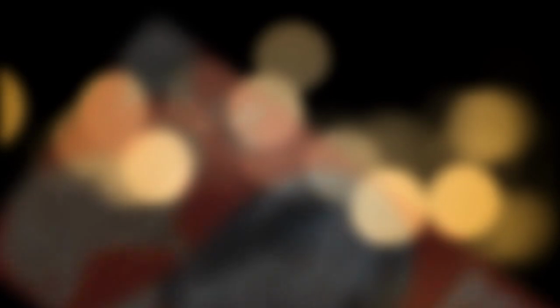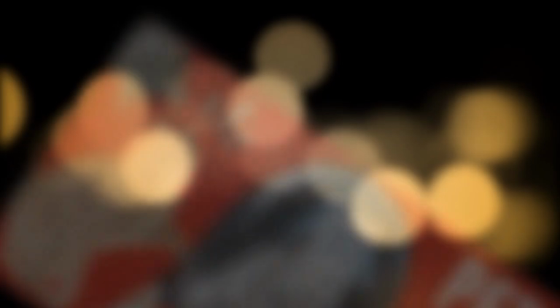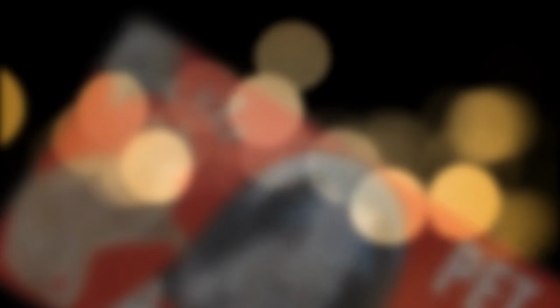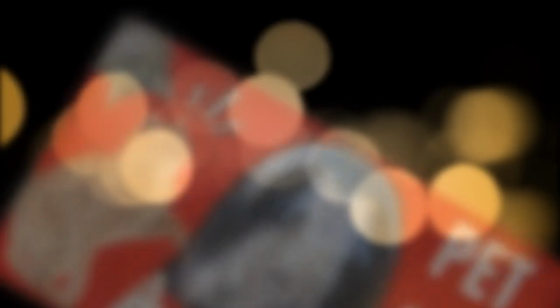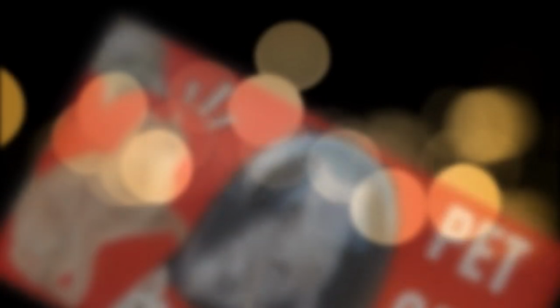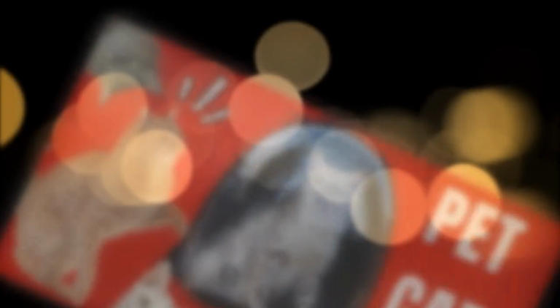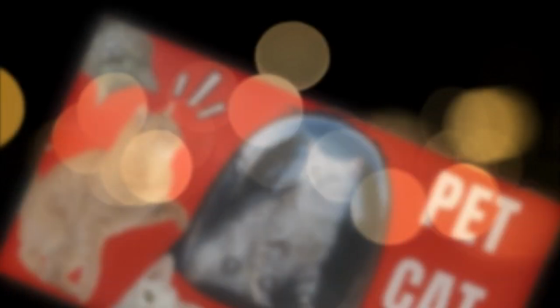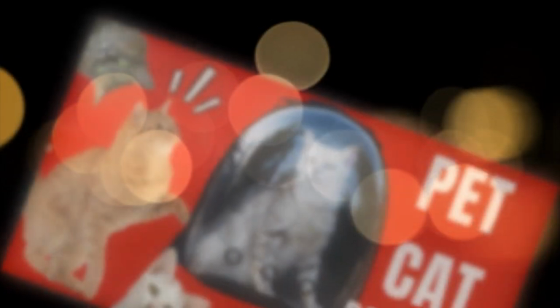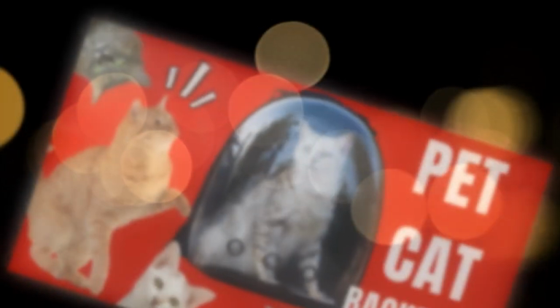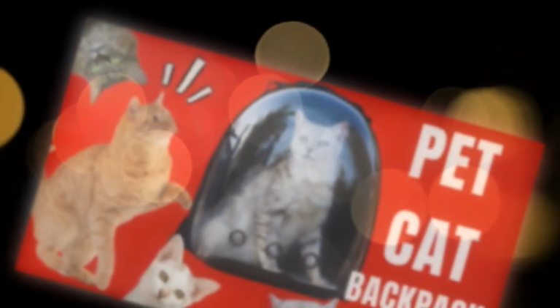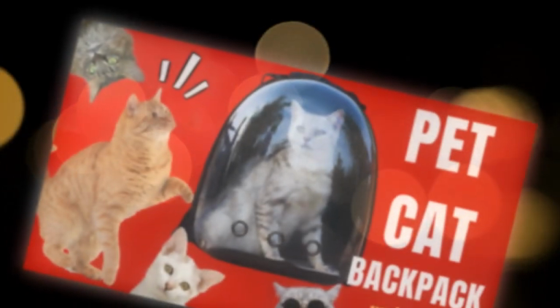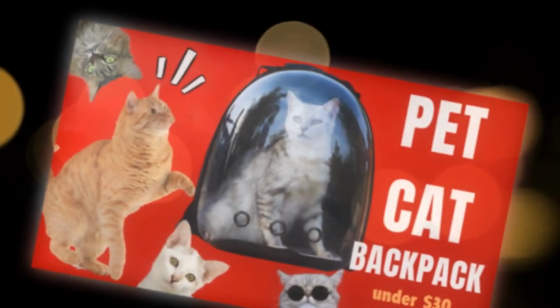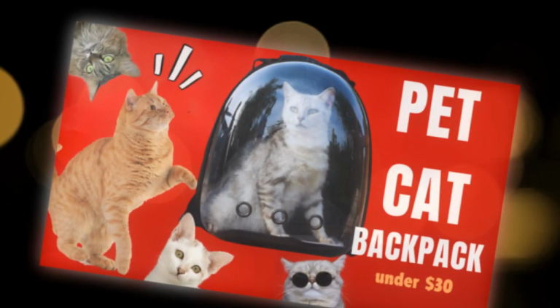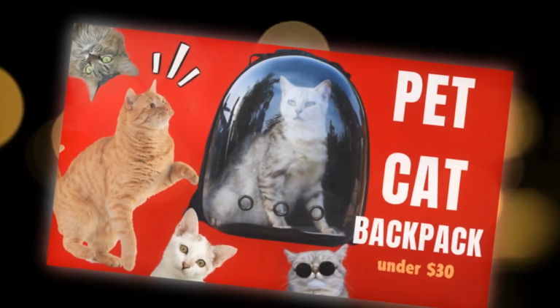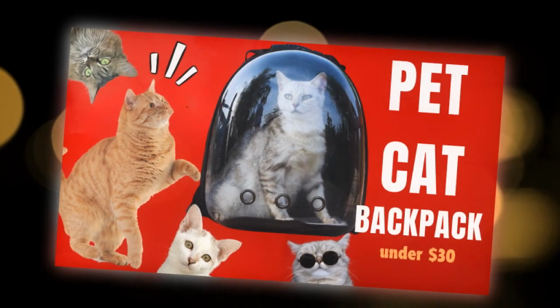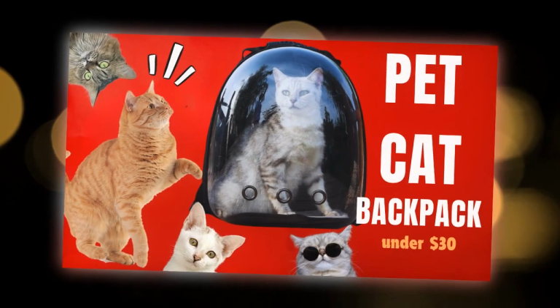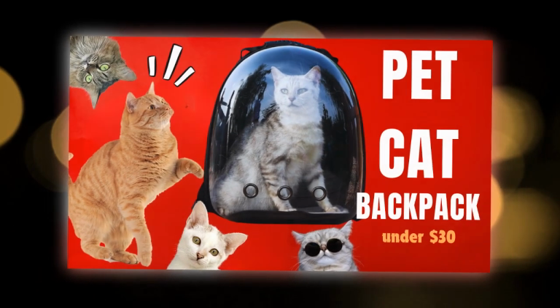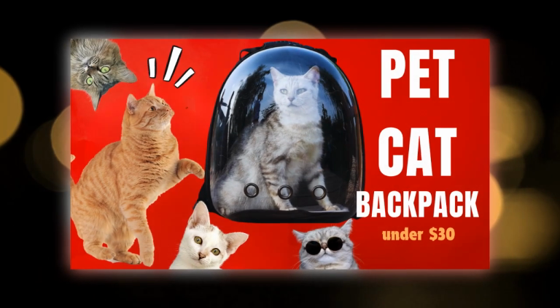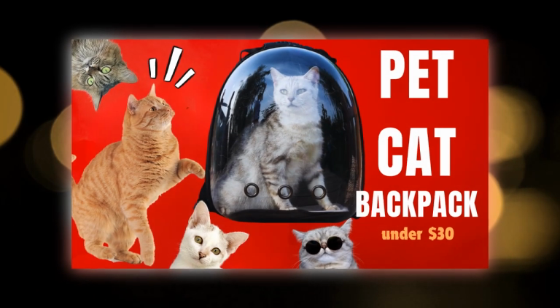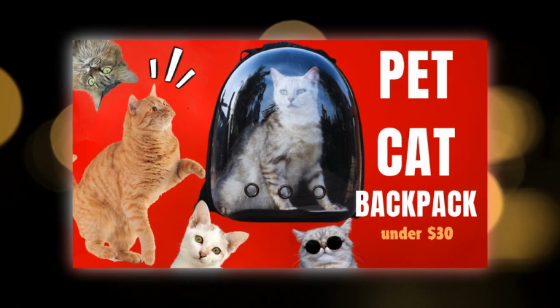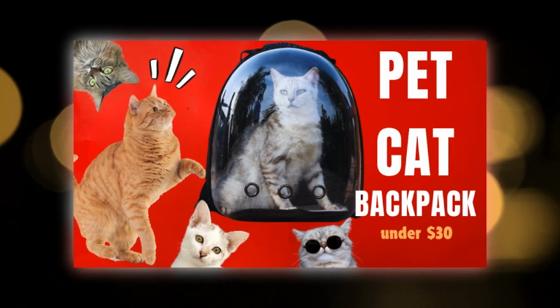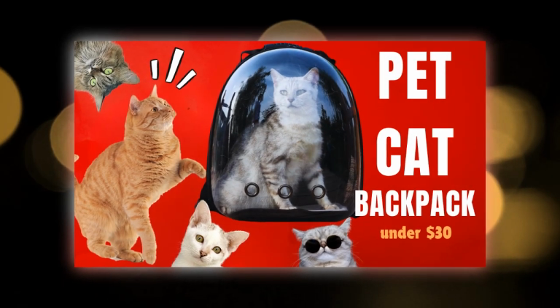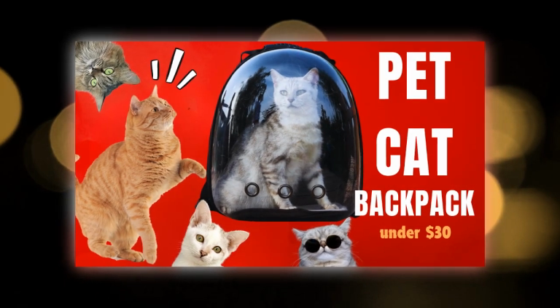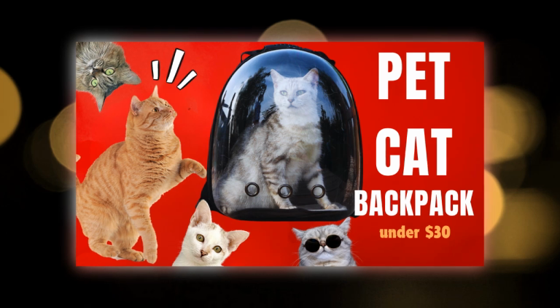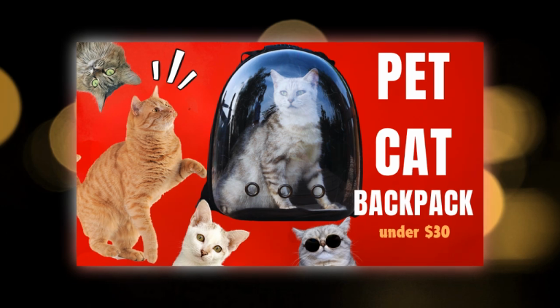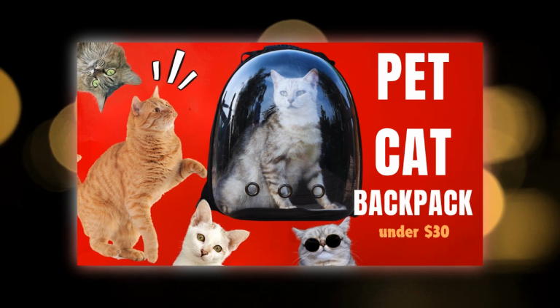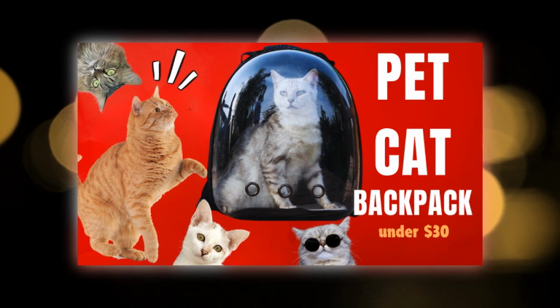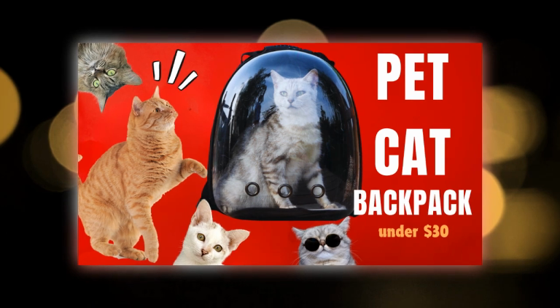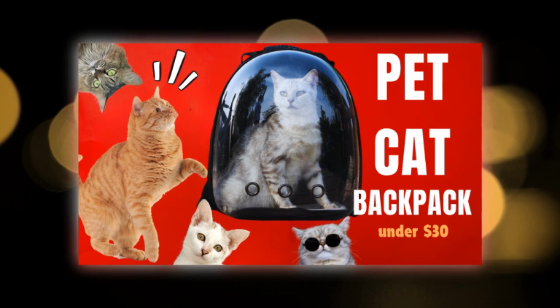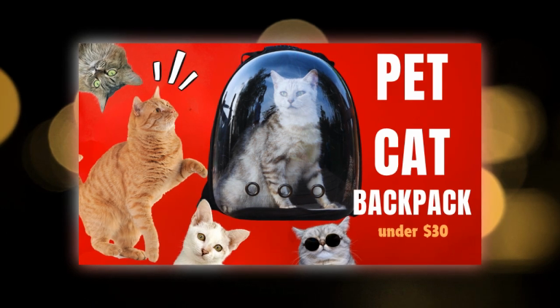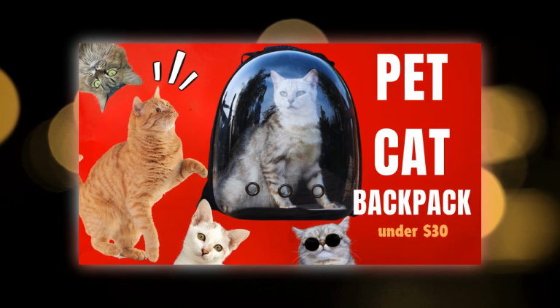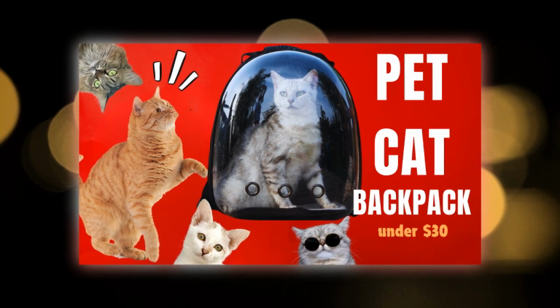Welcome, dear friend. I hope you and your pet are healthy. In today's video, I will talk about a pet backpack.